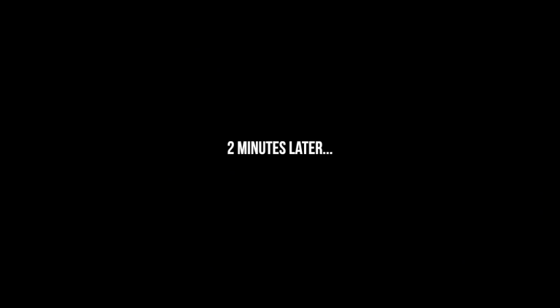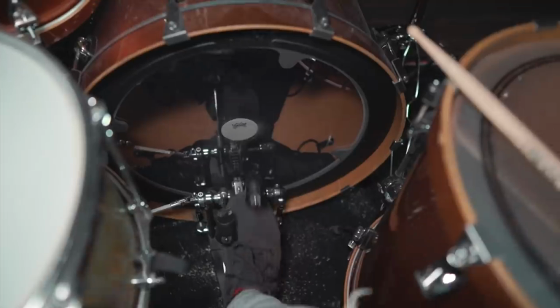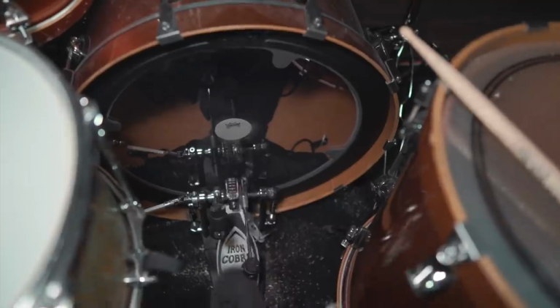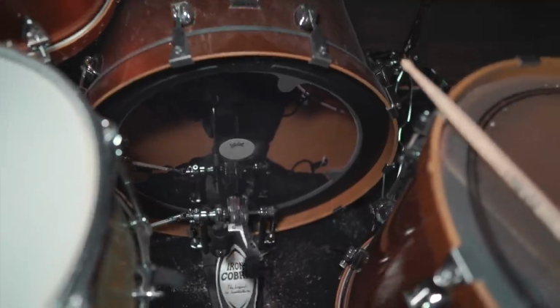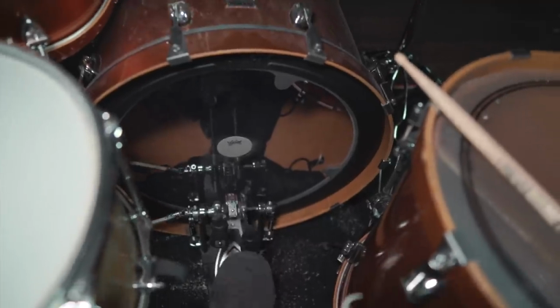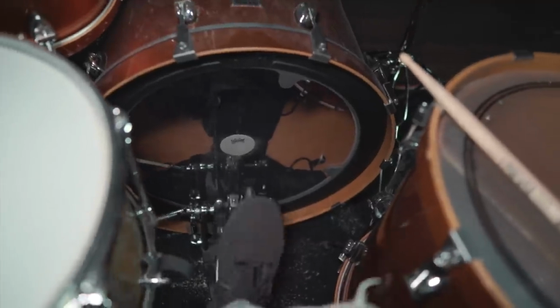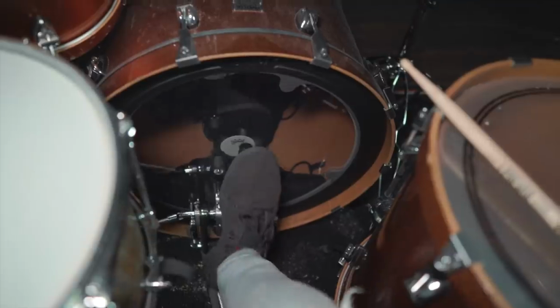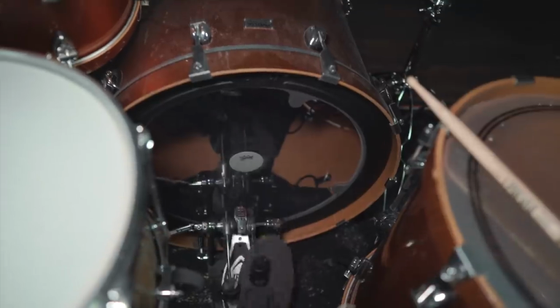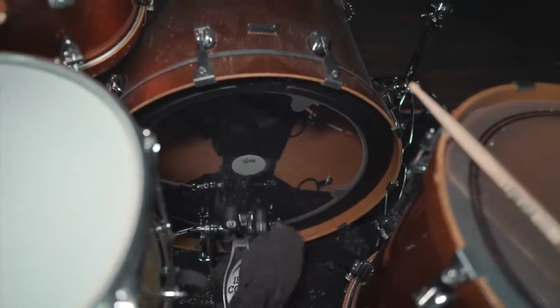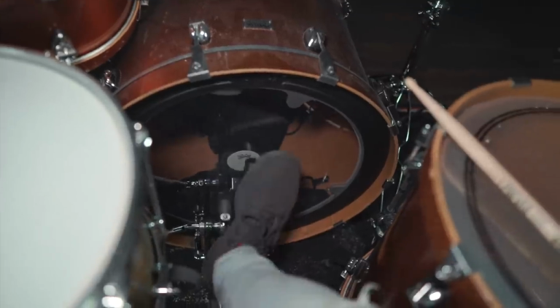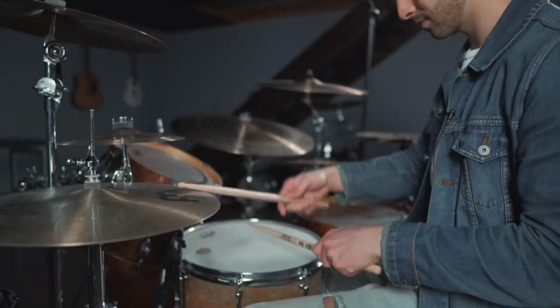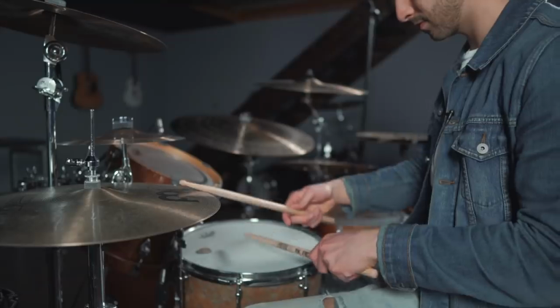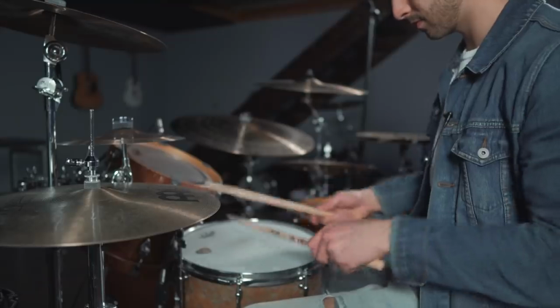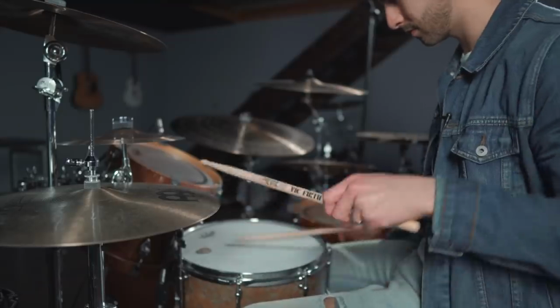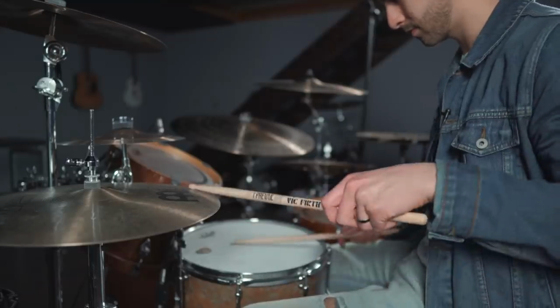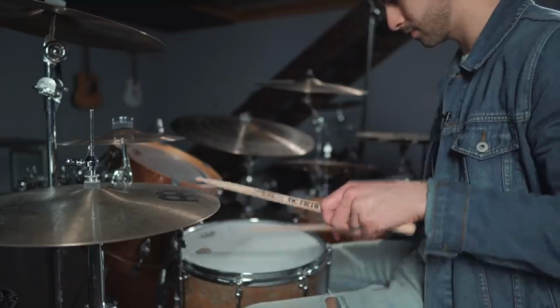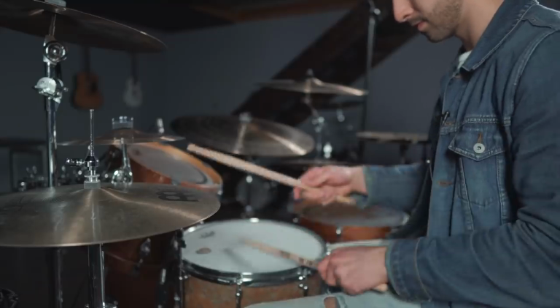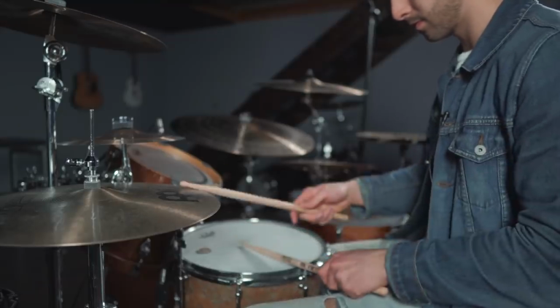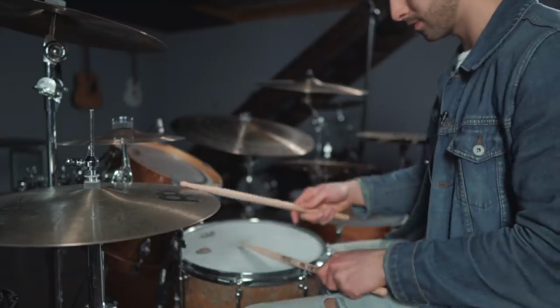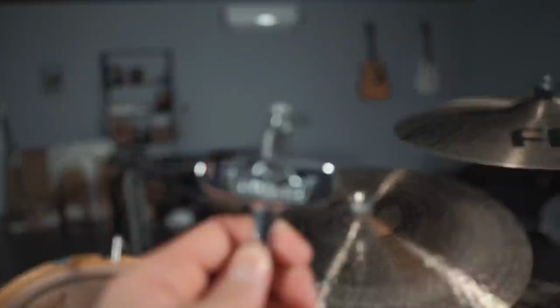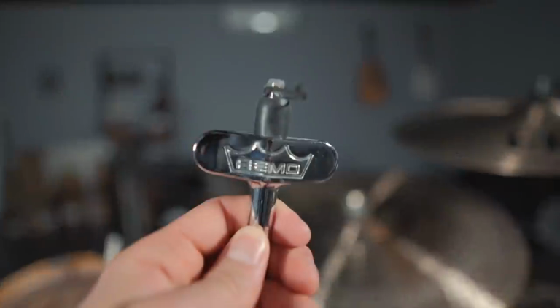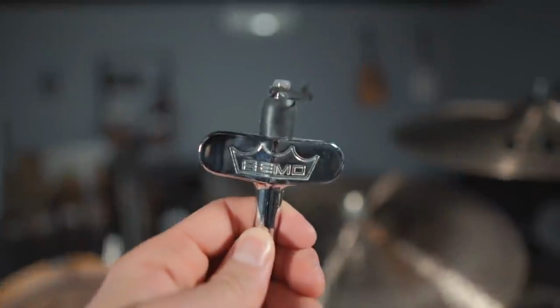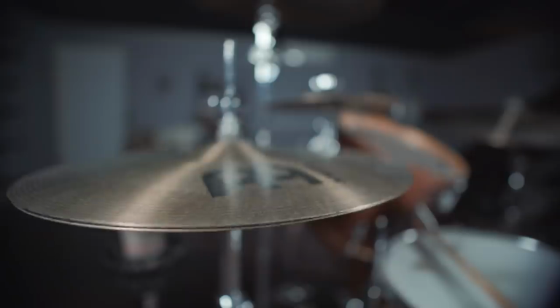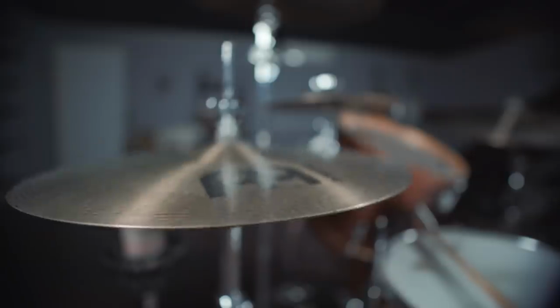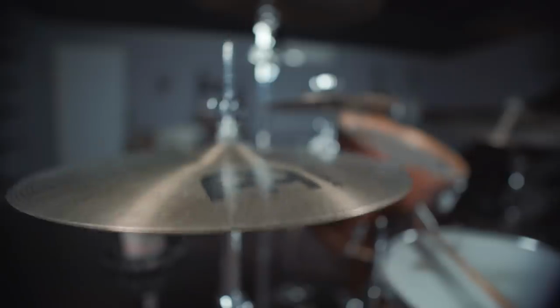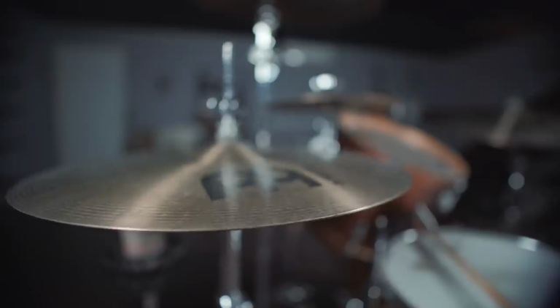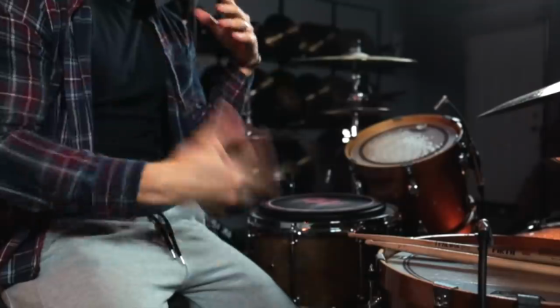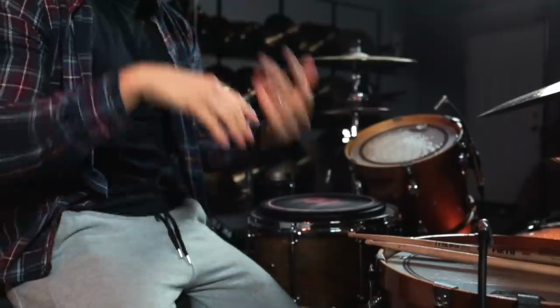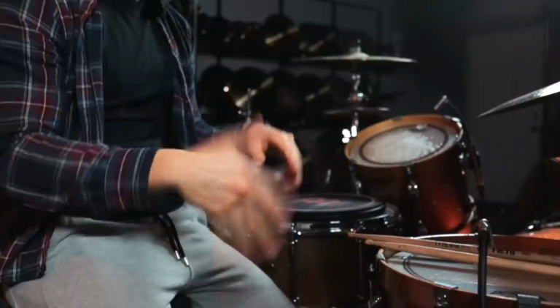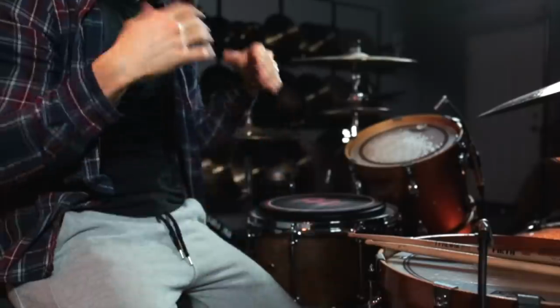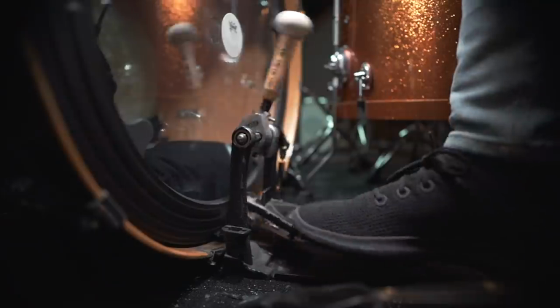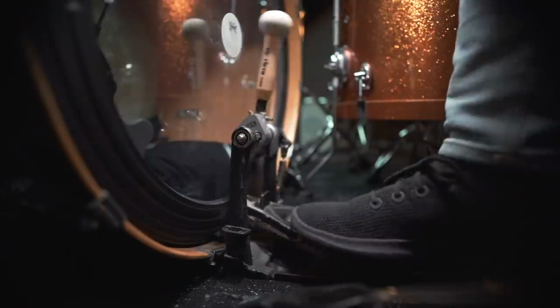Oh wow, this kick drum thing is hard. Am I supposed to cross my arms here? What is this called? What do I do with that? This kind of hurts my ears. This is hard.